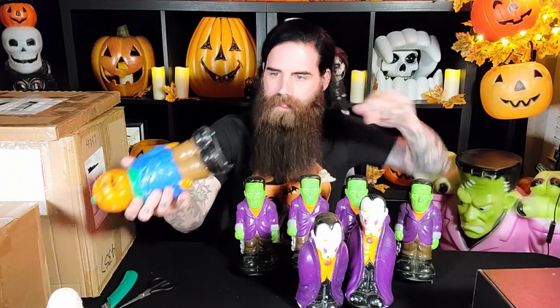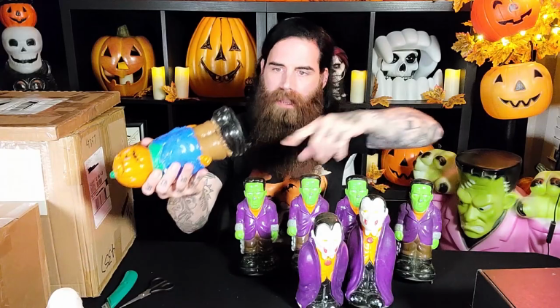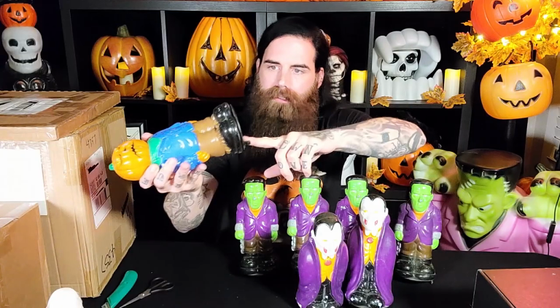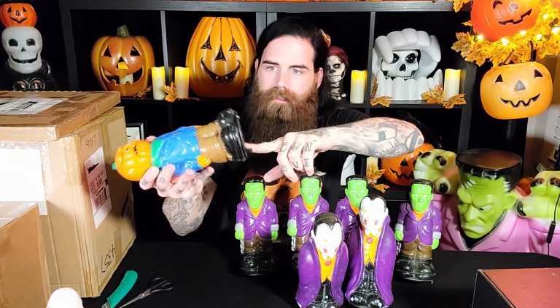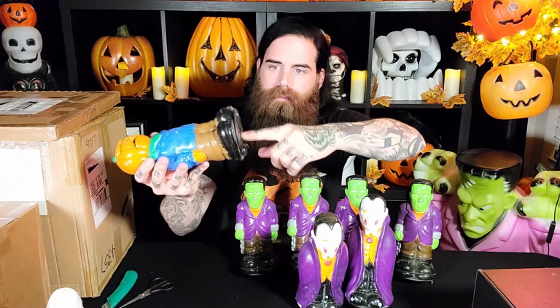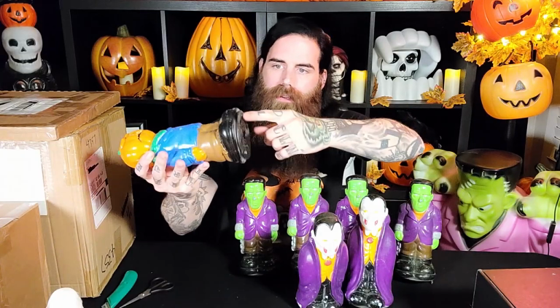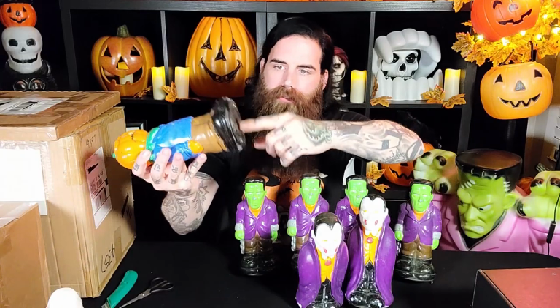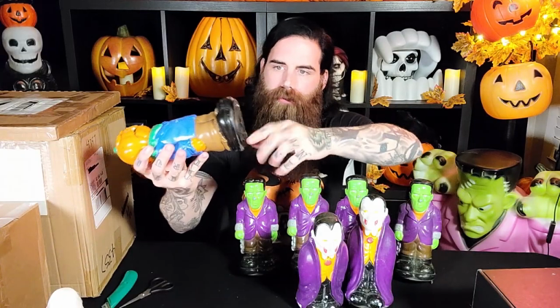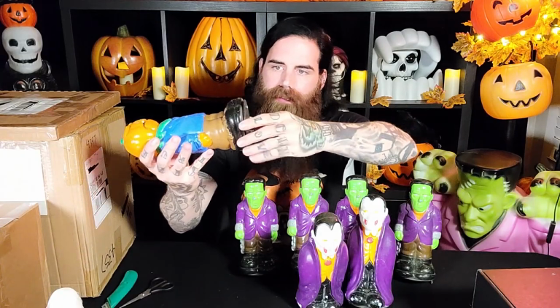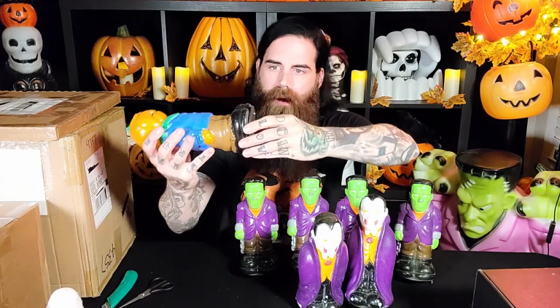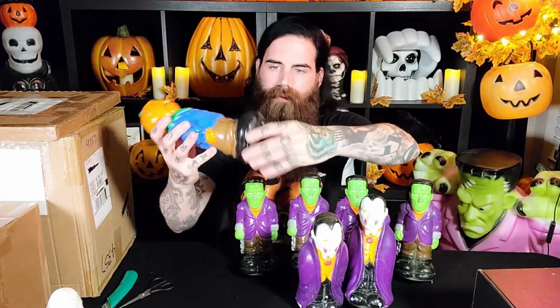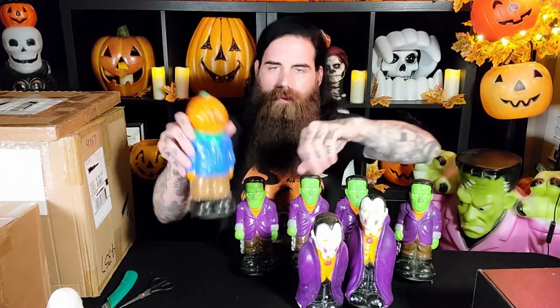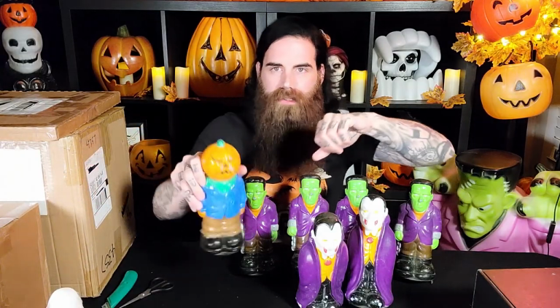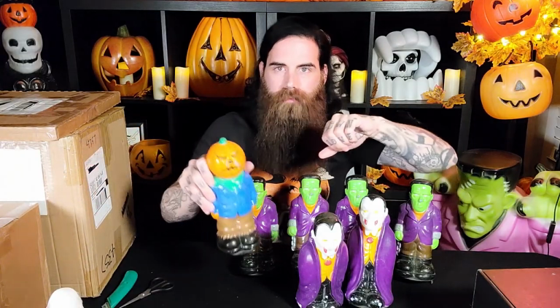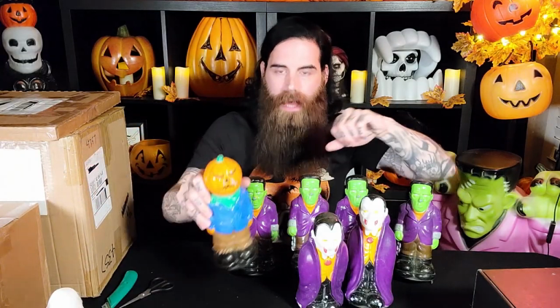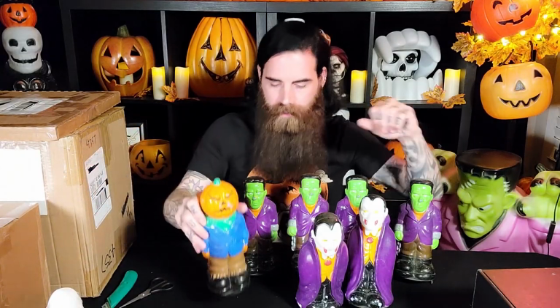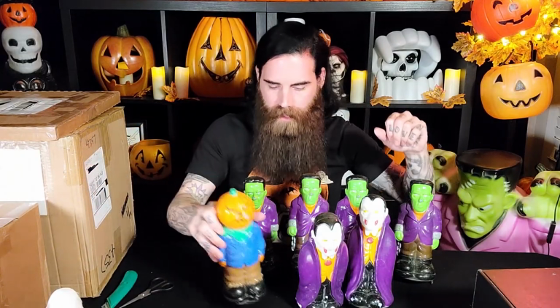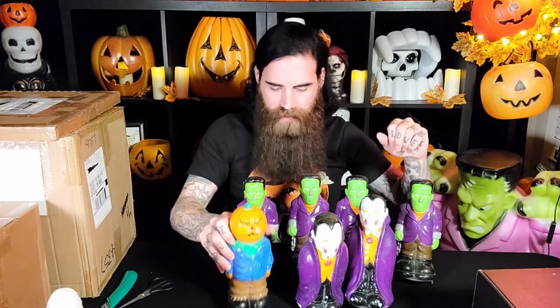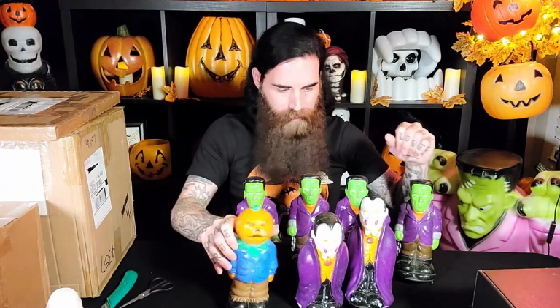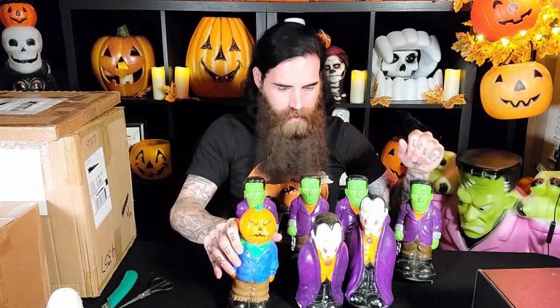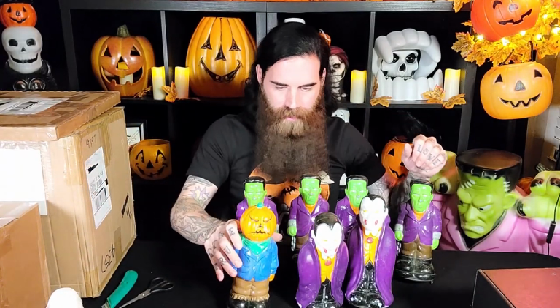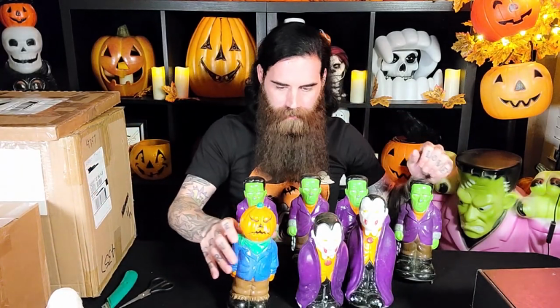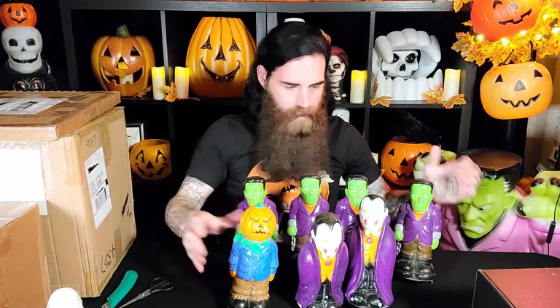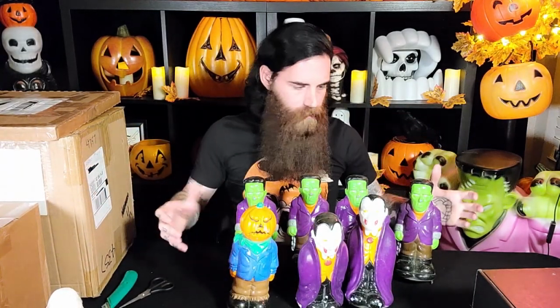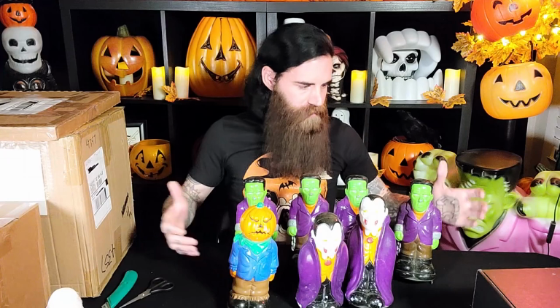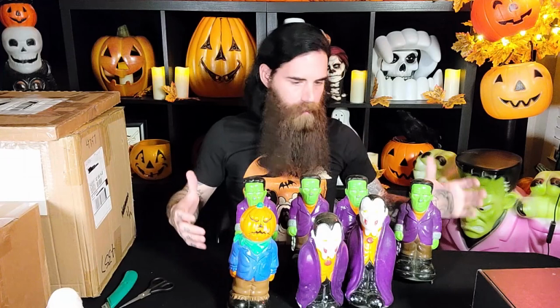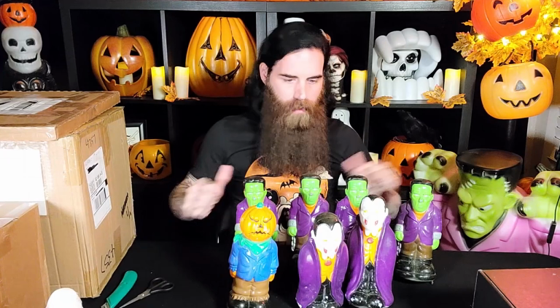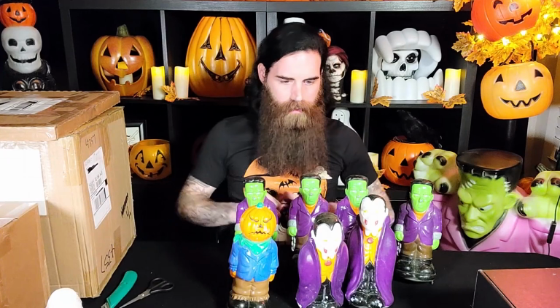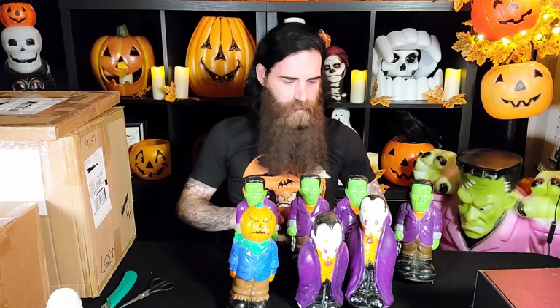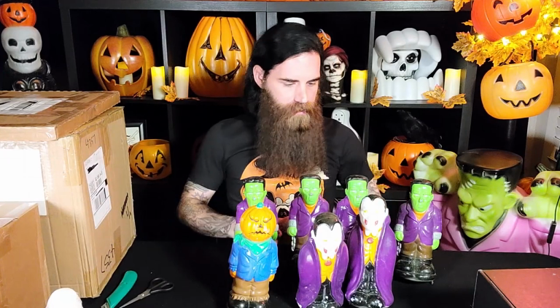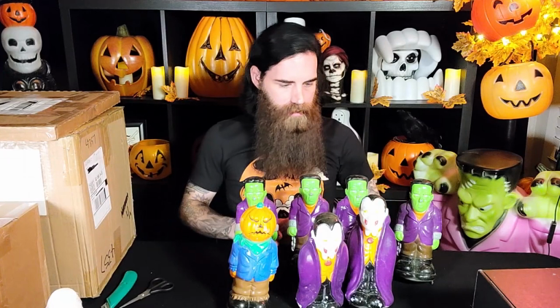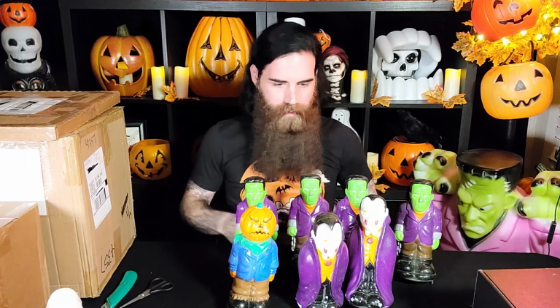These bases you can unscrew and take off so that they'll sit flat on a tabletop or on a shelf, which is probably what I'll end up doing with these.